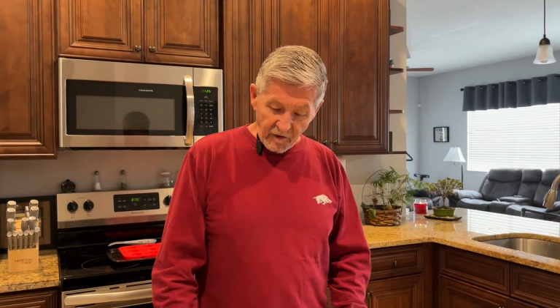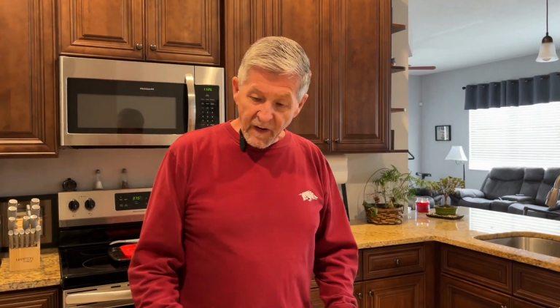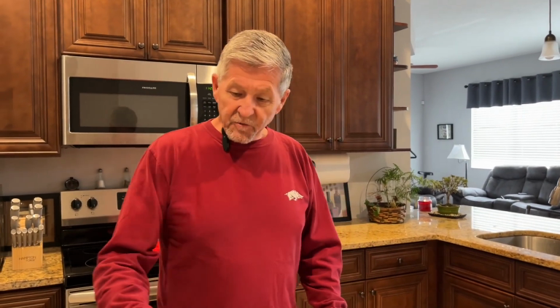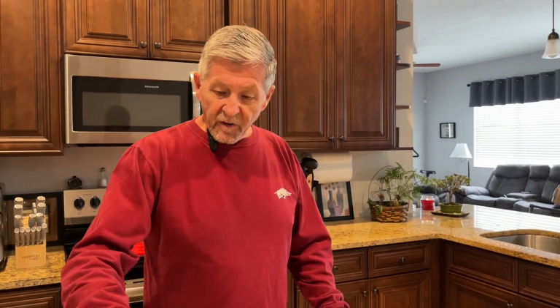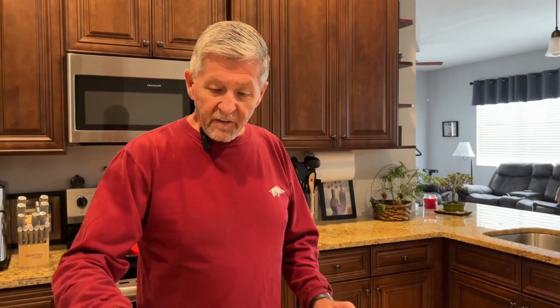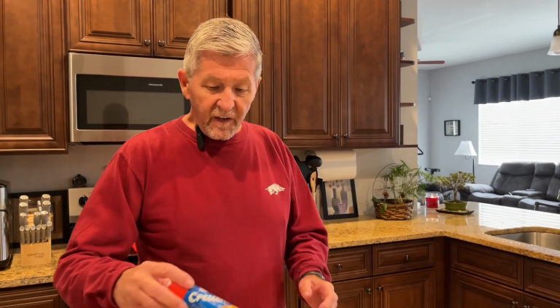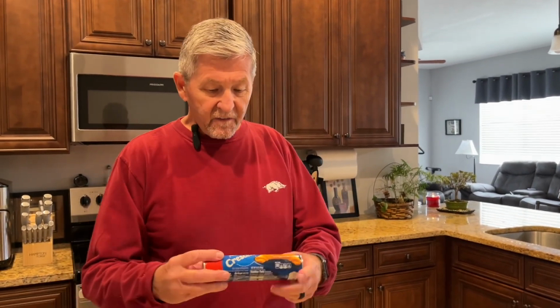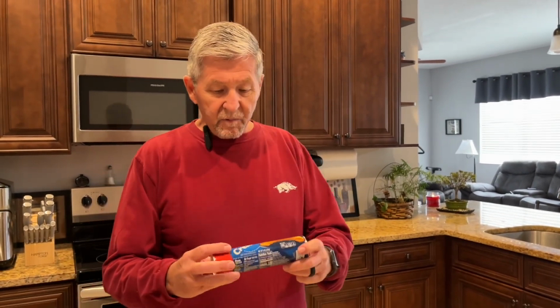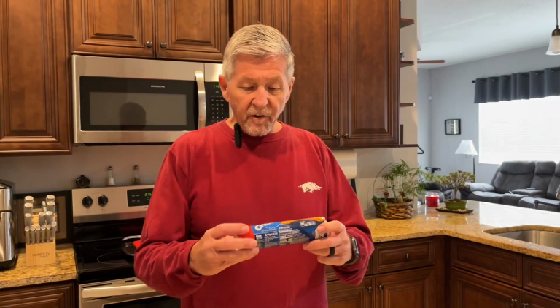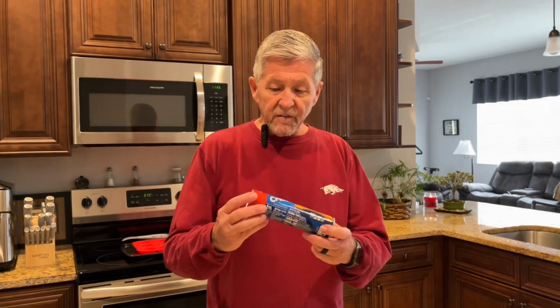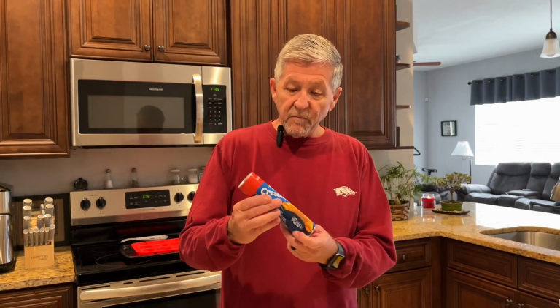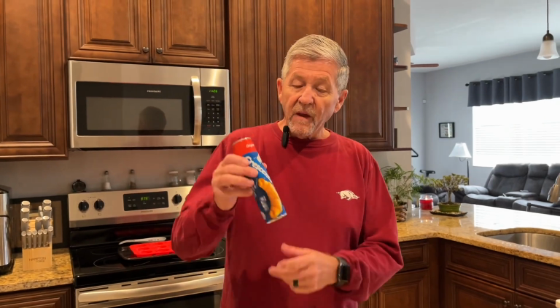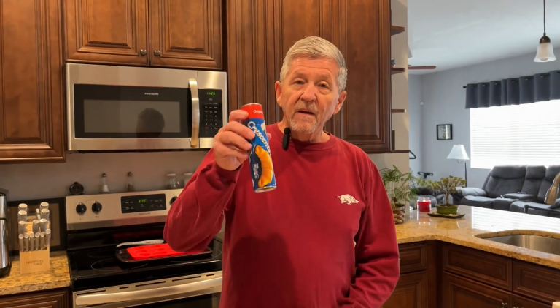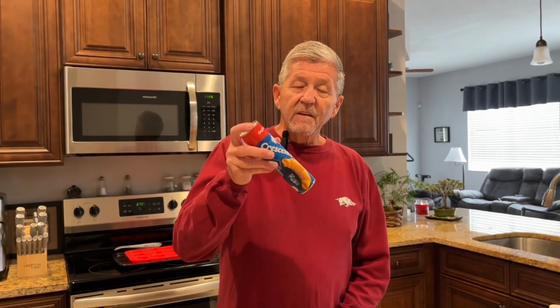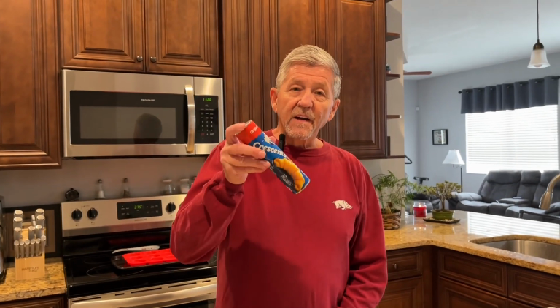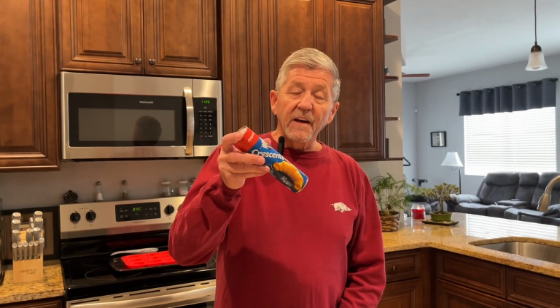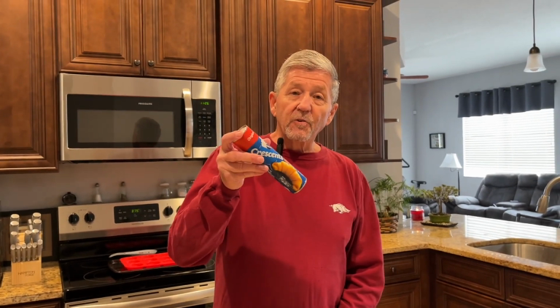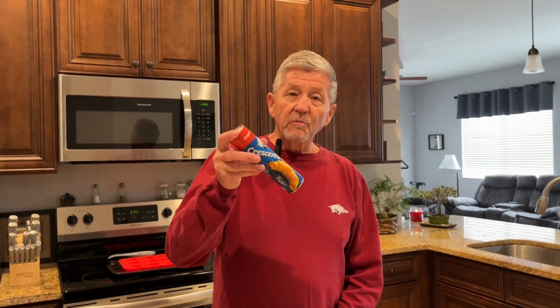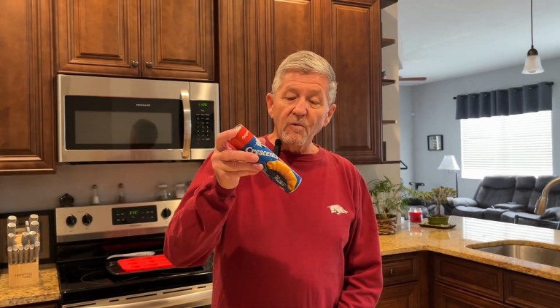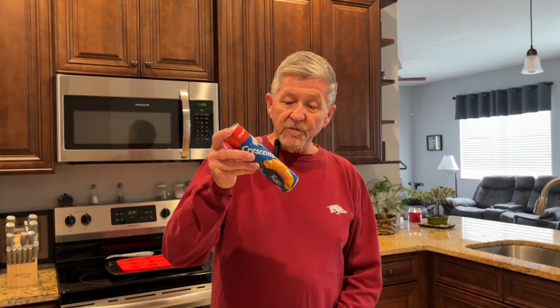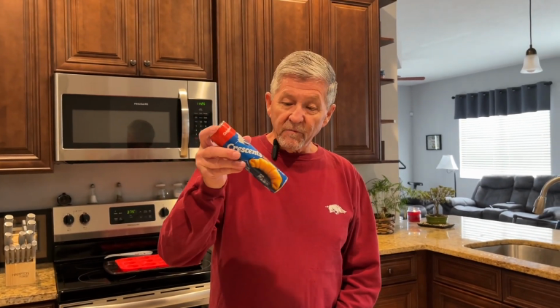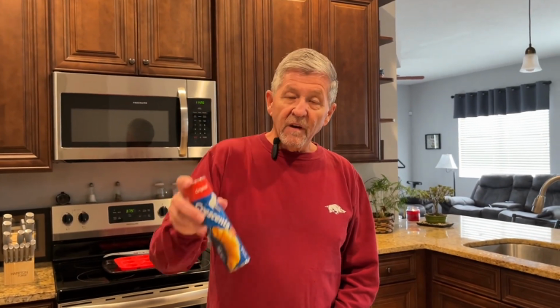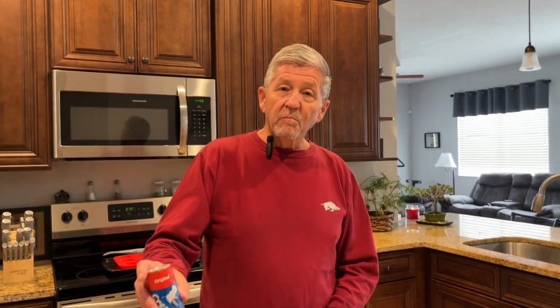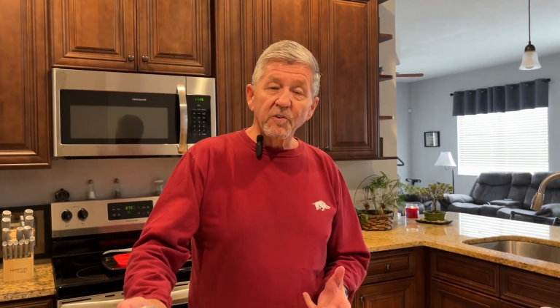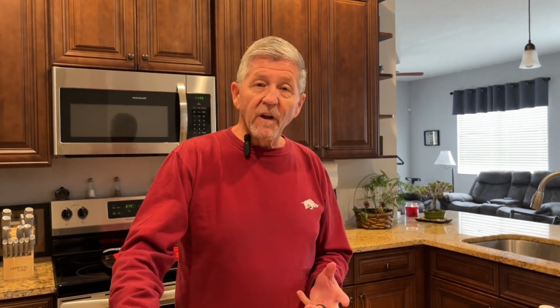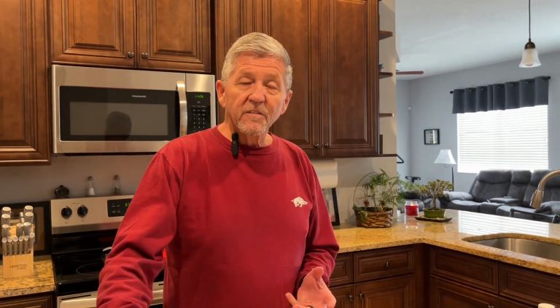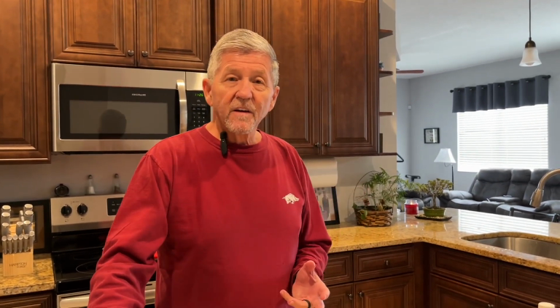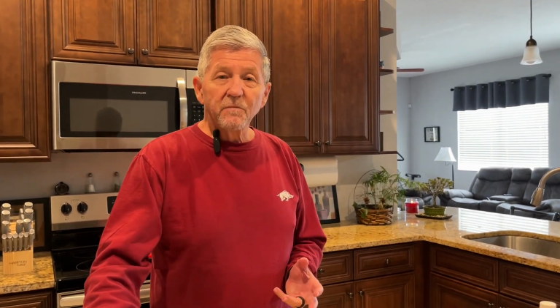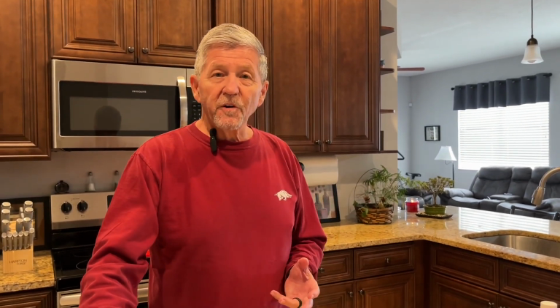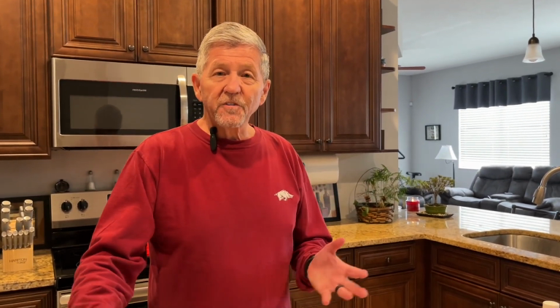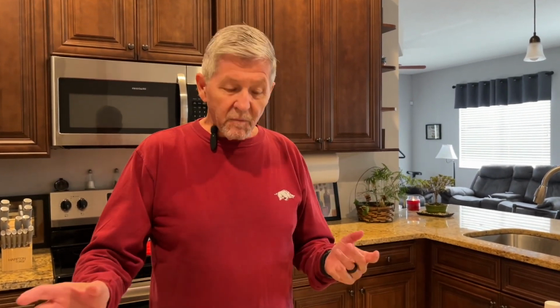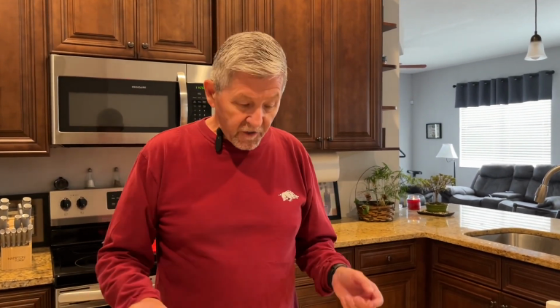It's real easy and has simple ingredients: a can of crescent rolls, marshmallows, butter, cinnamon, and sugar.